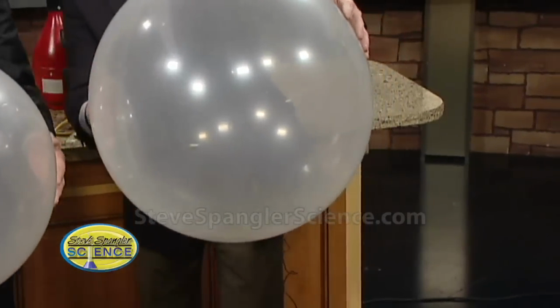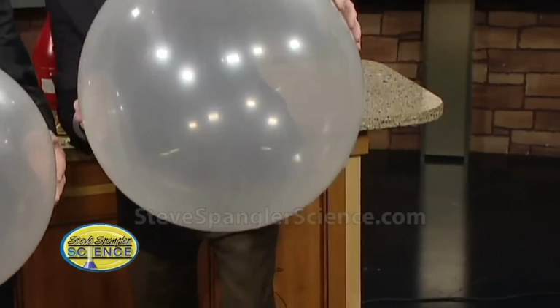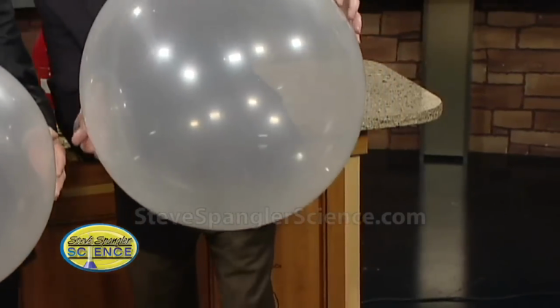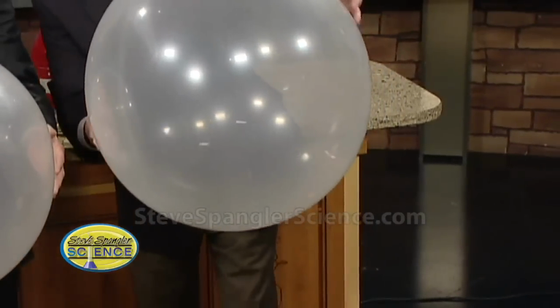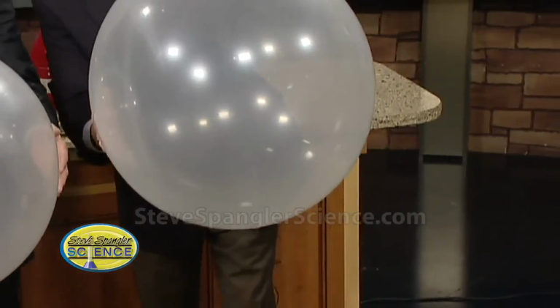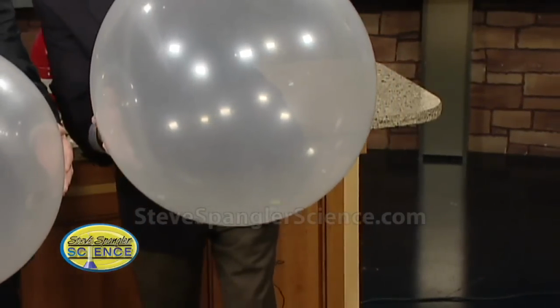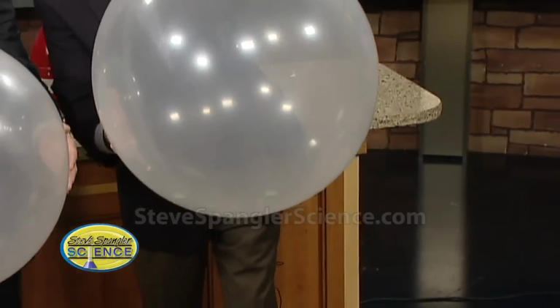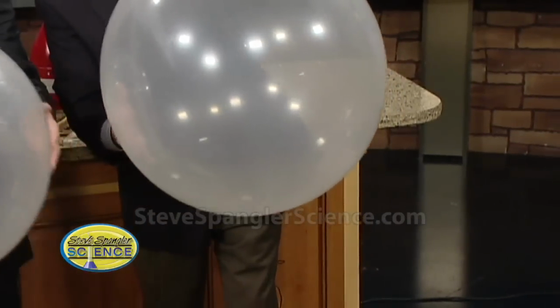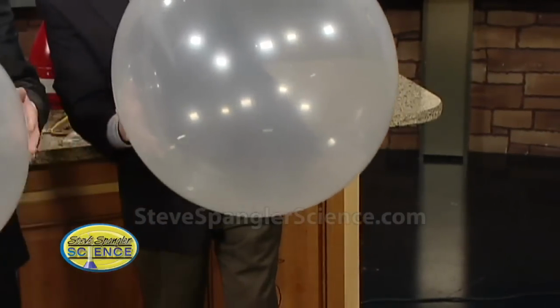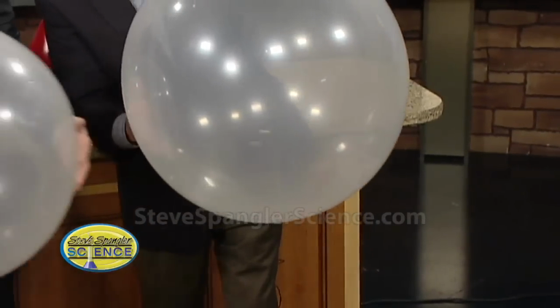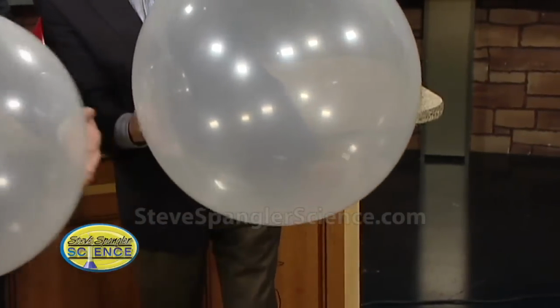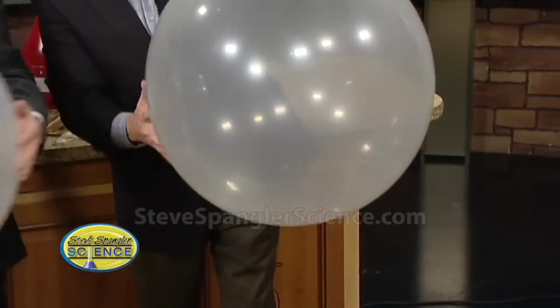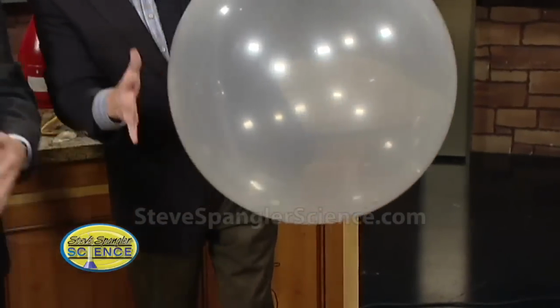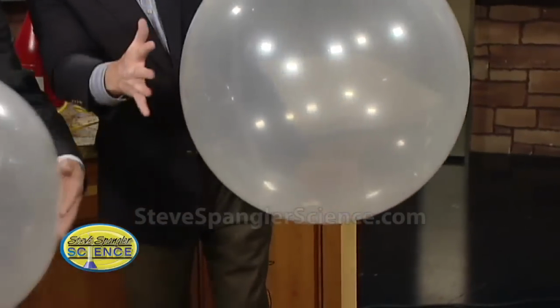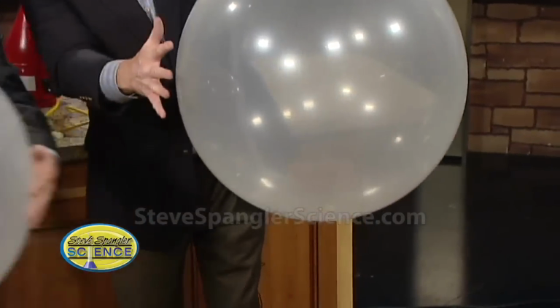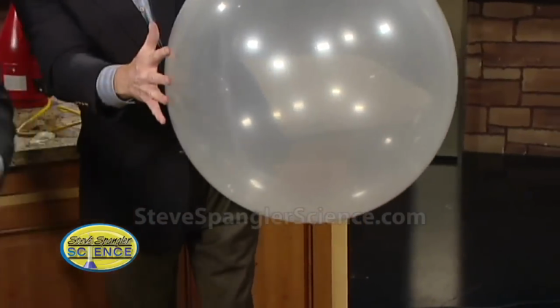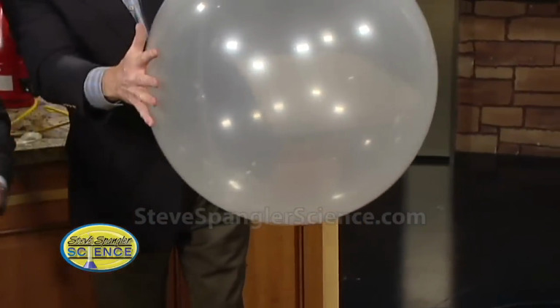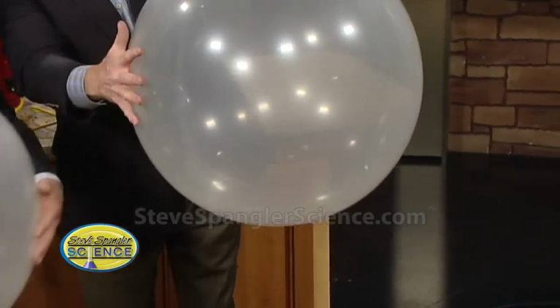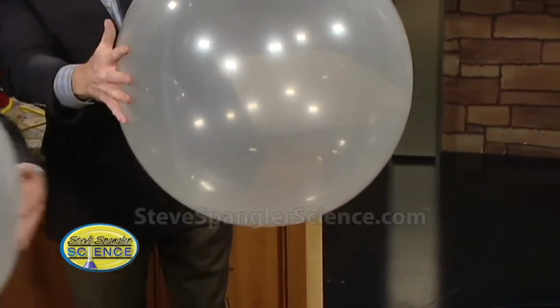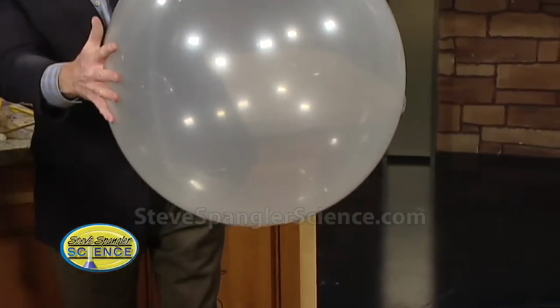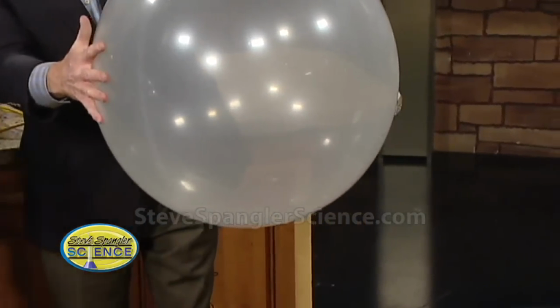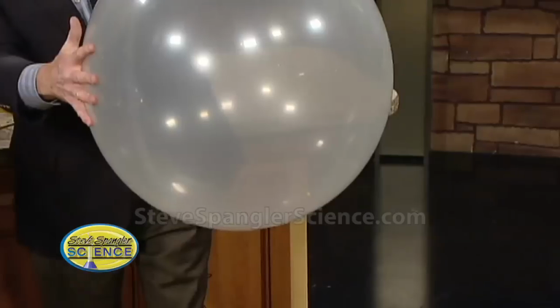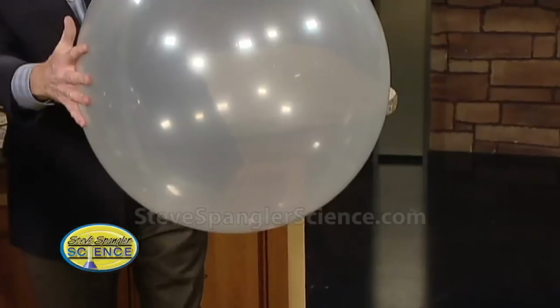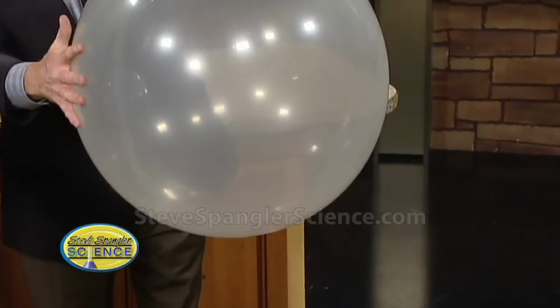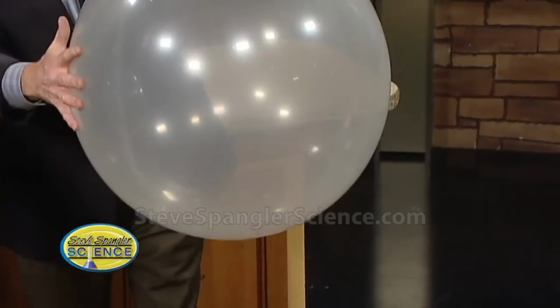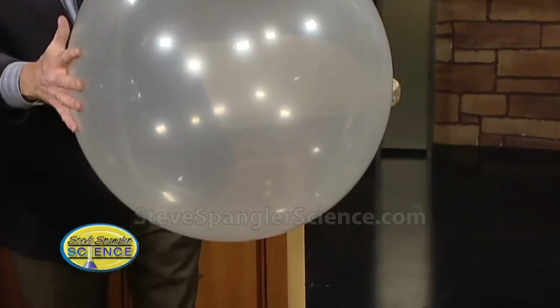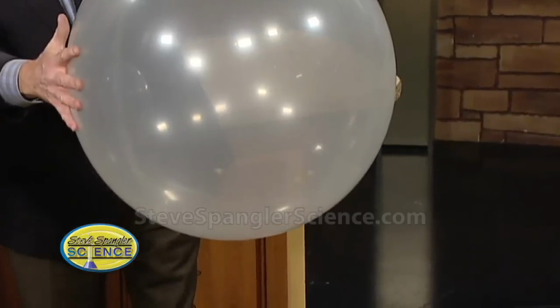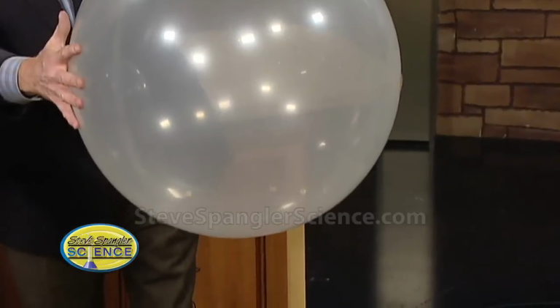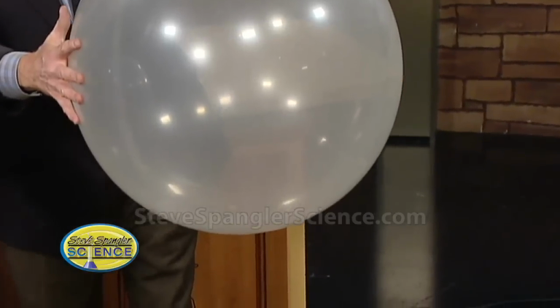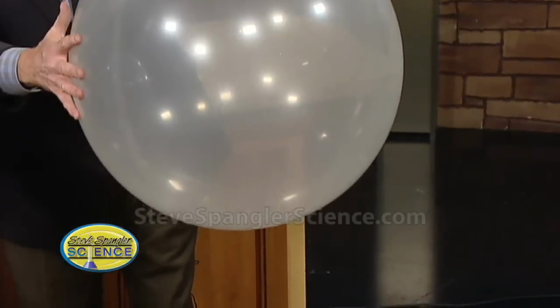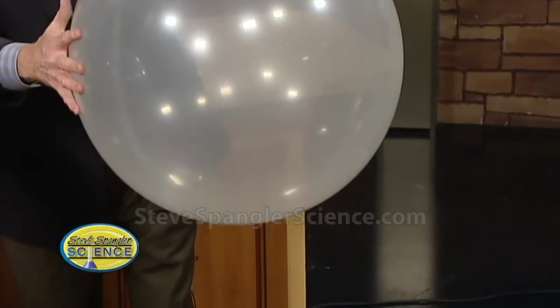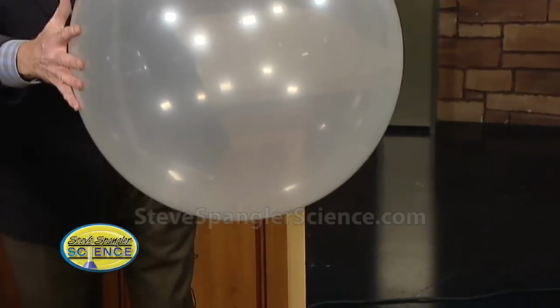If we're teaching kids about vibration, what a great way — you can actually feel the vibration. Isn't that amazing?